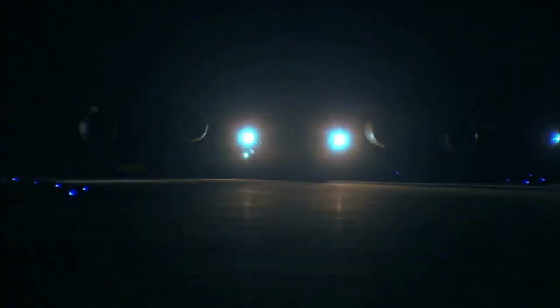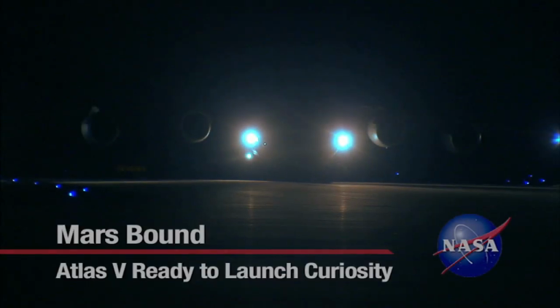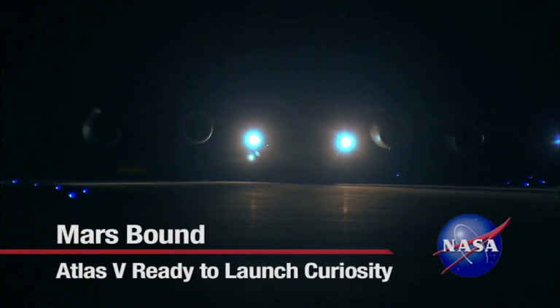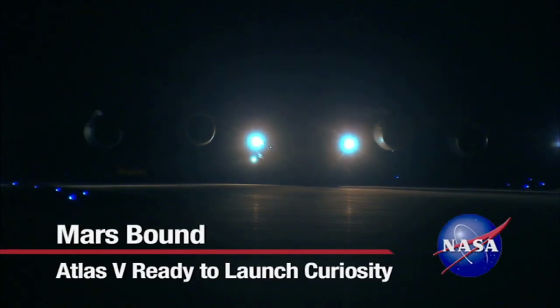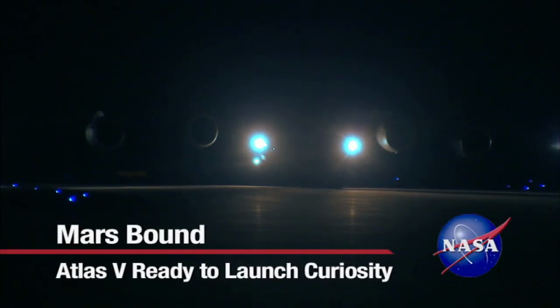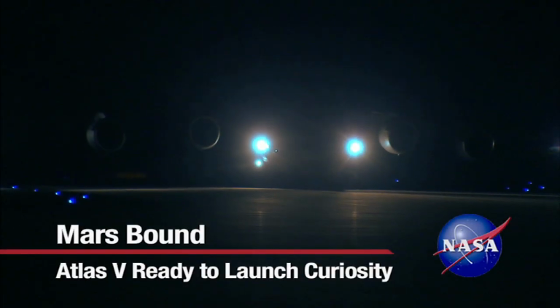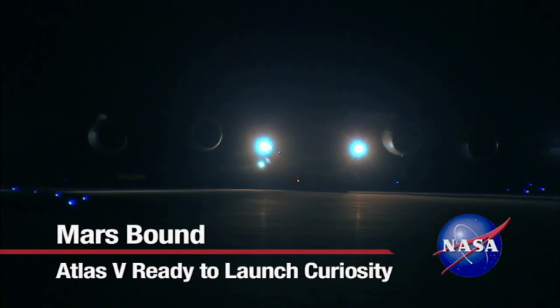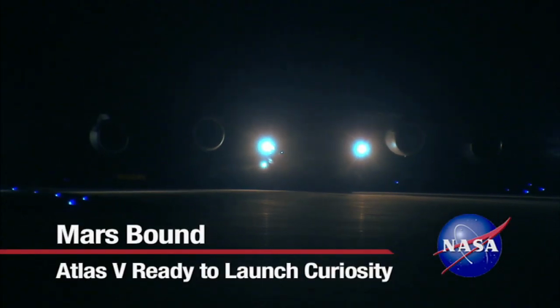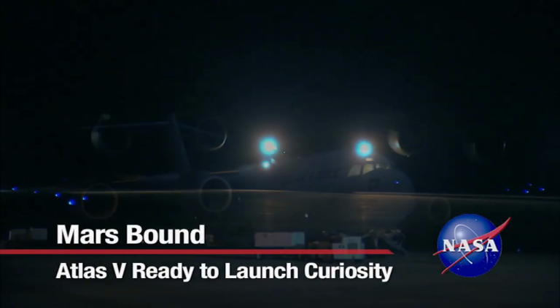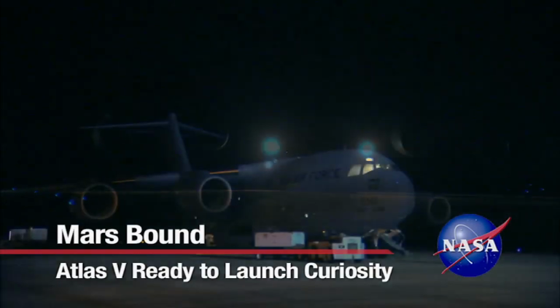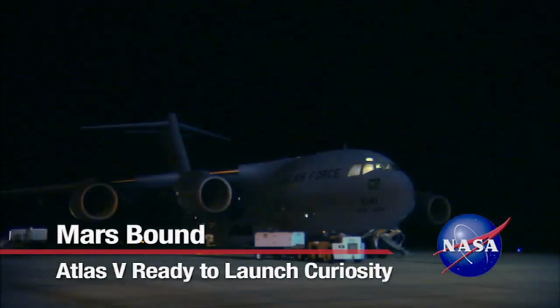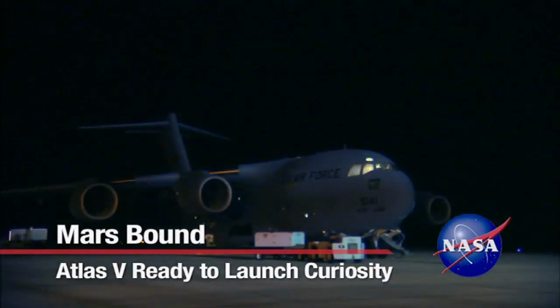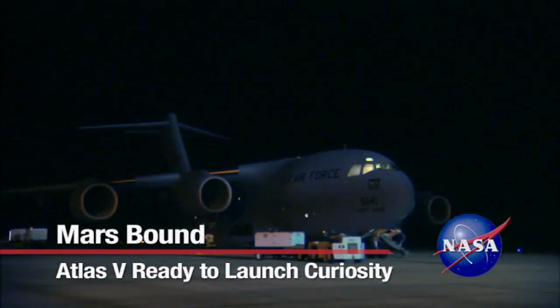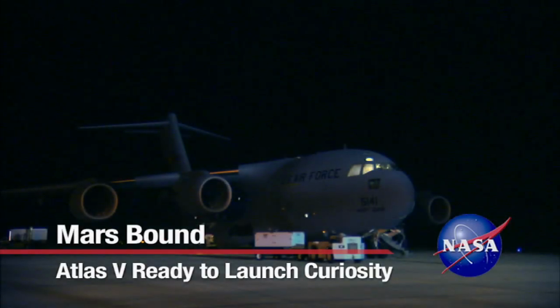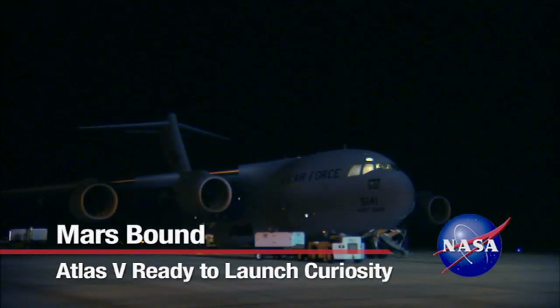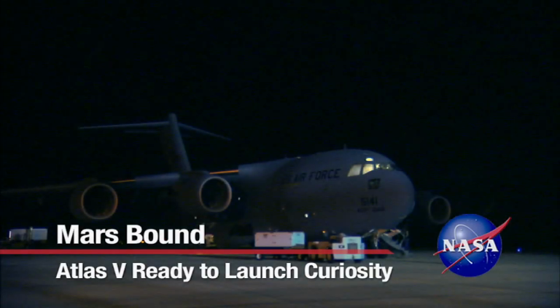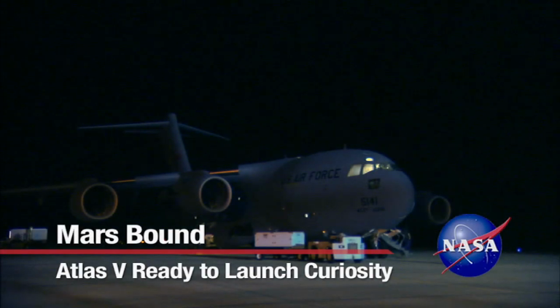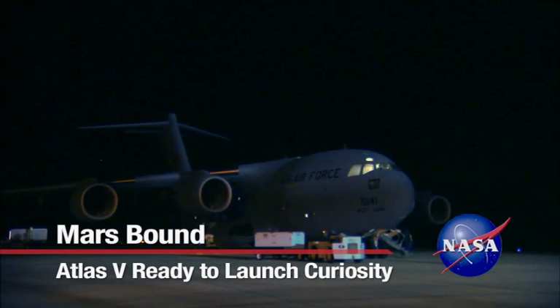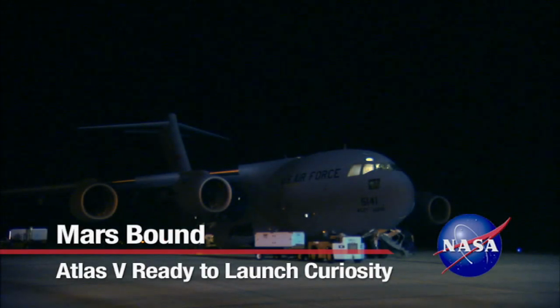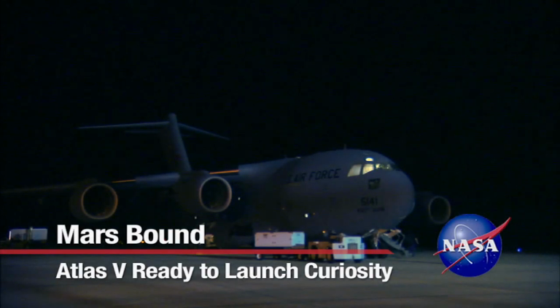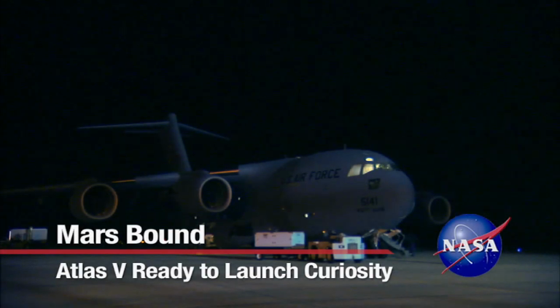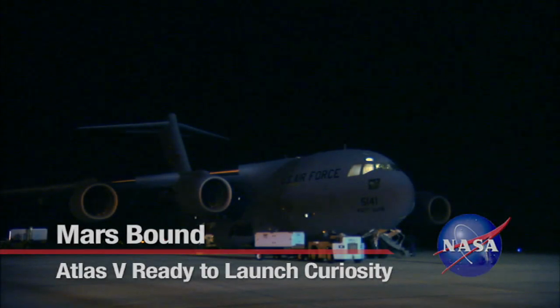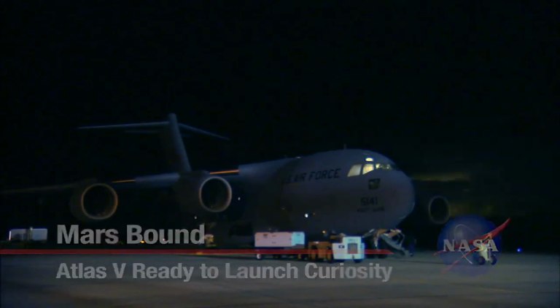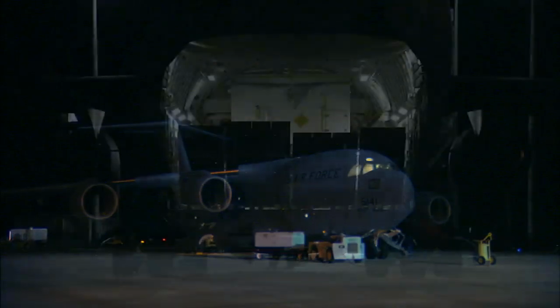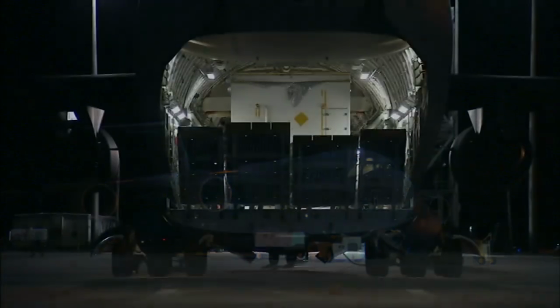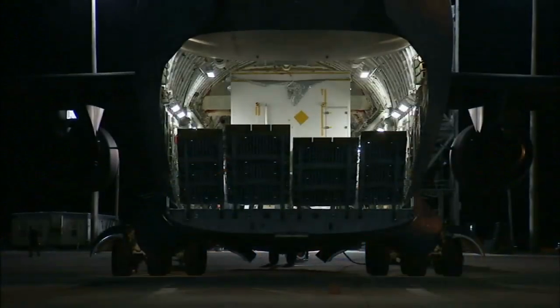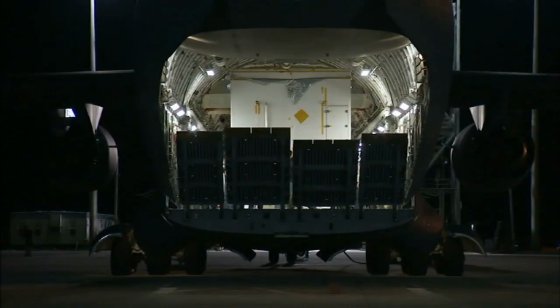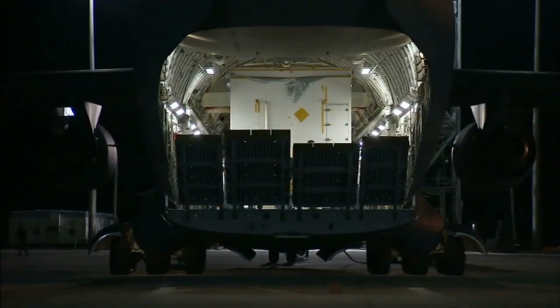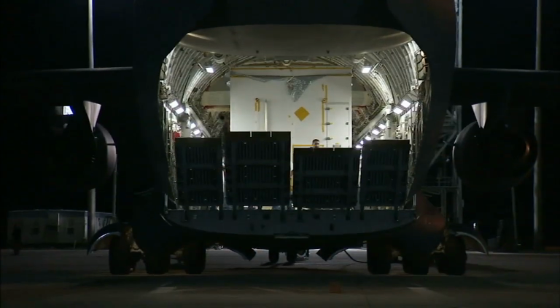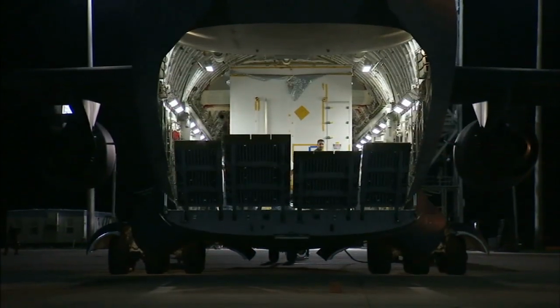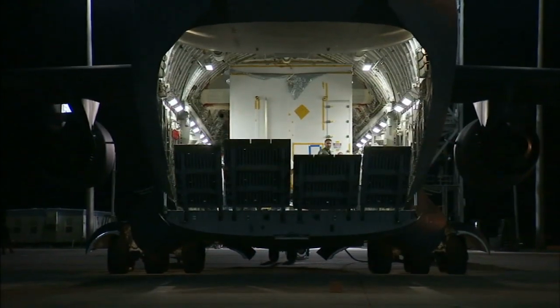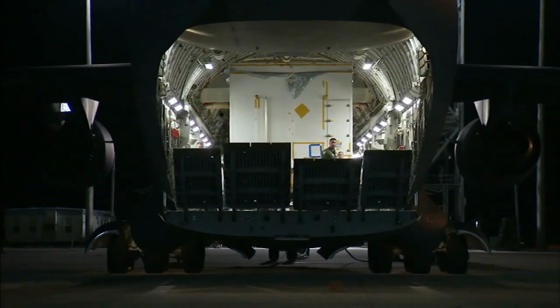NASA's newest Mars rover, Curiosity, began its launch site preparation in Florida on May 12, 2011.